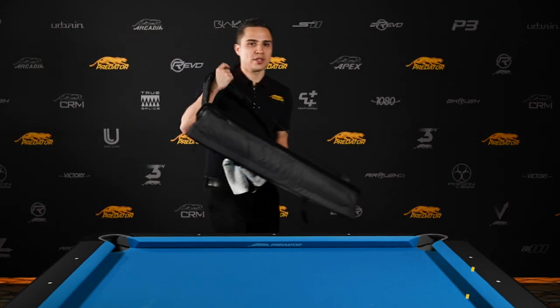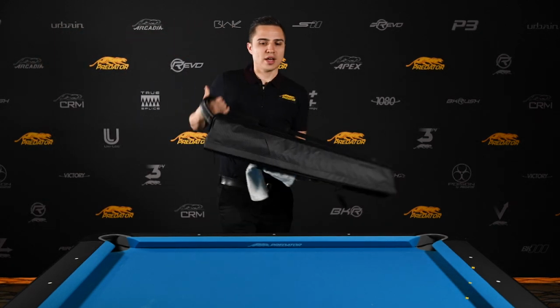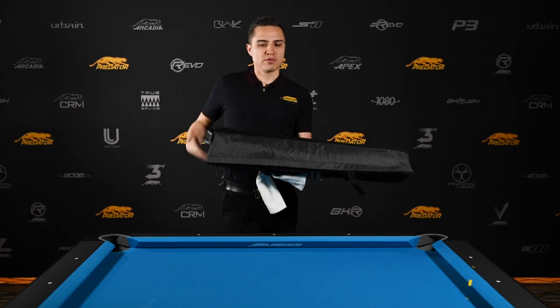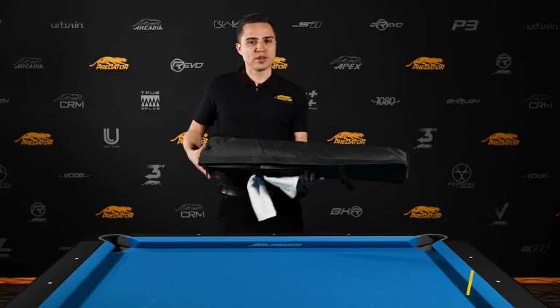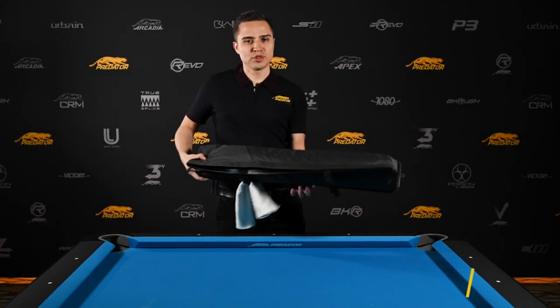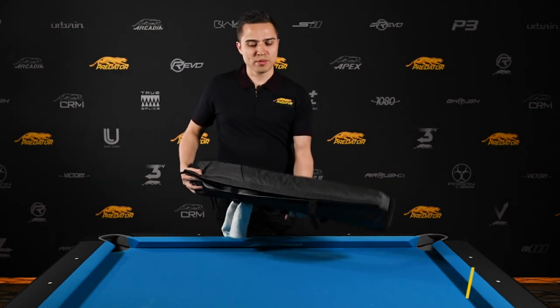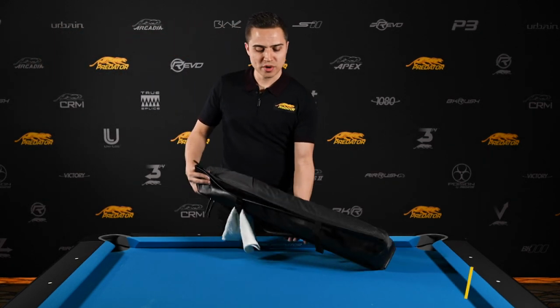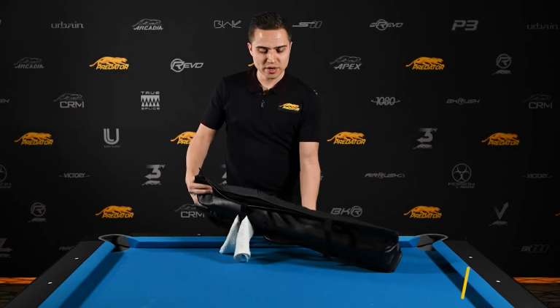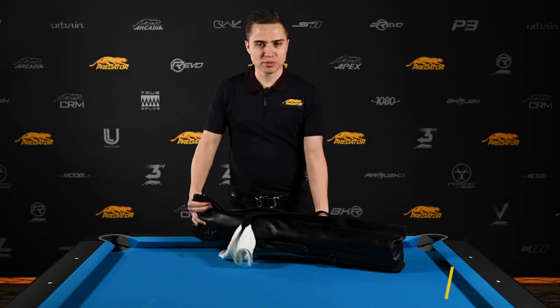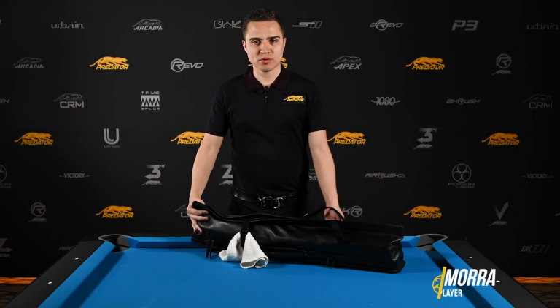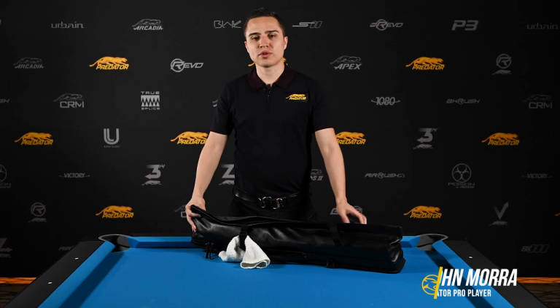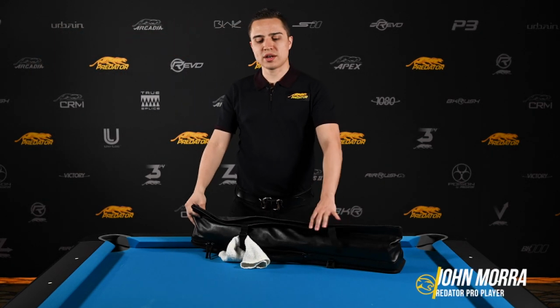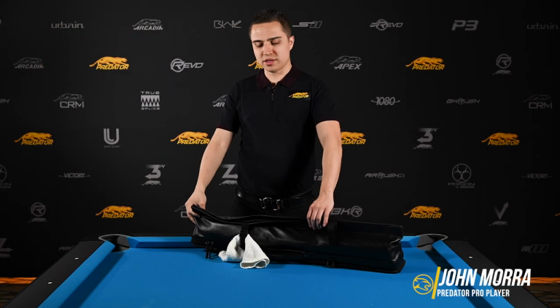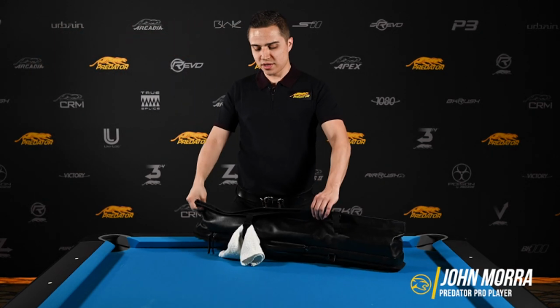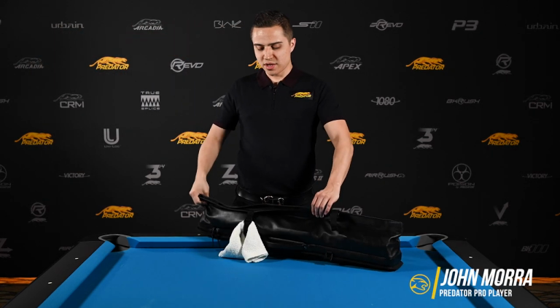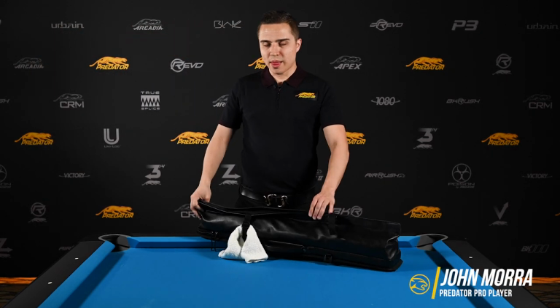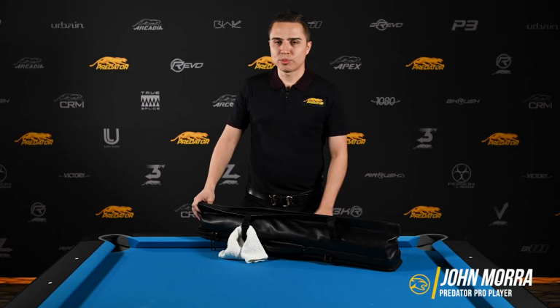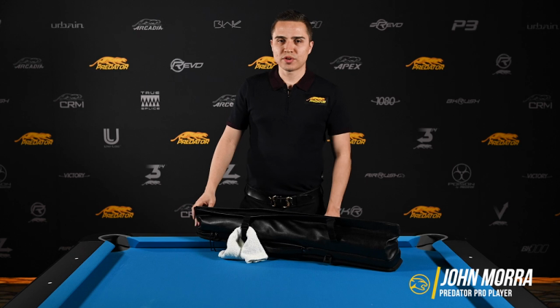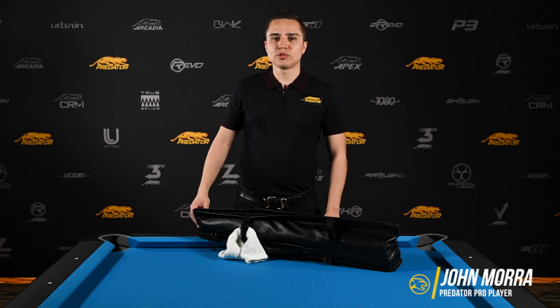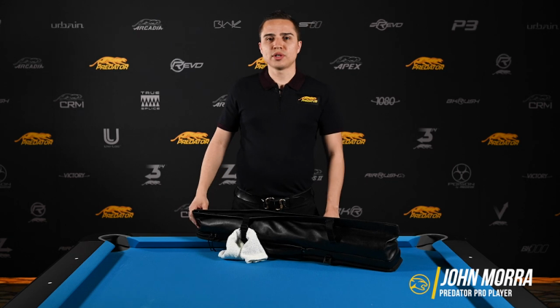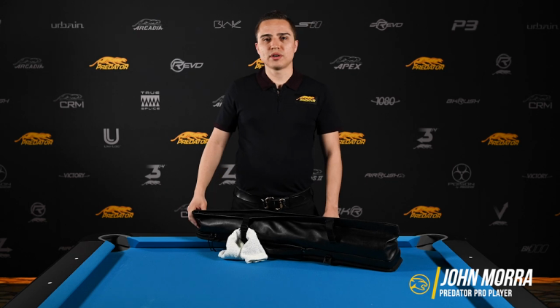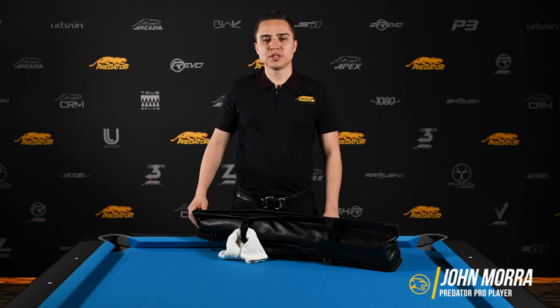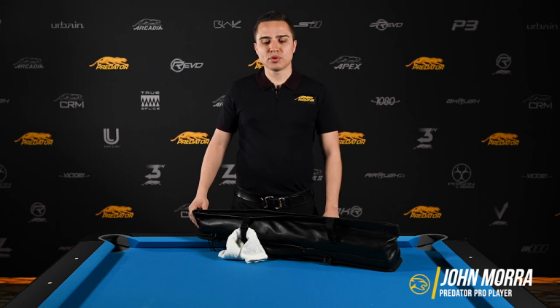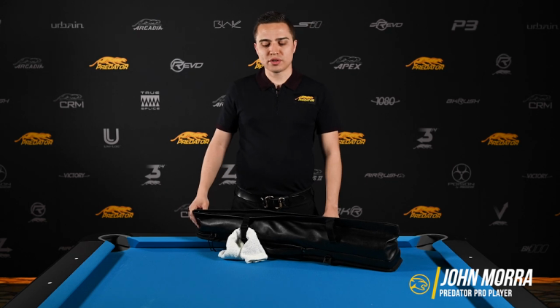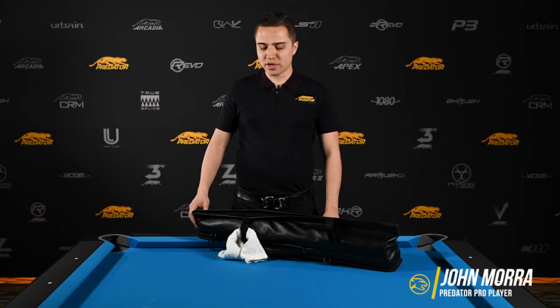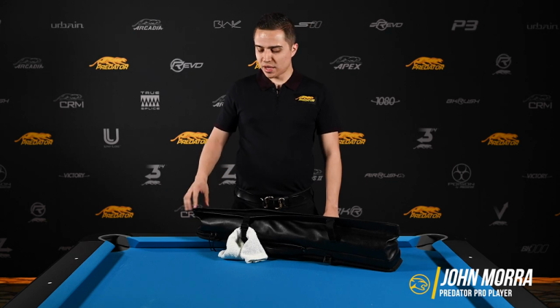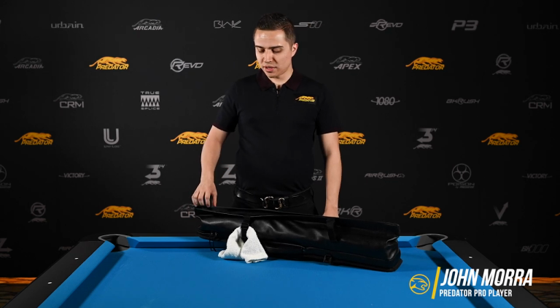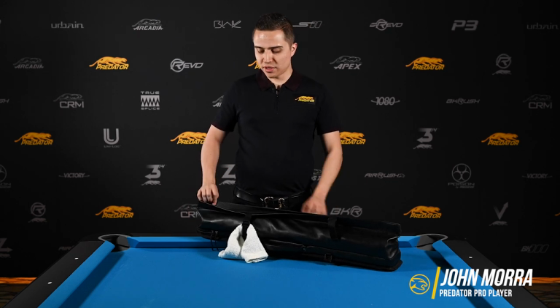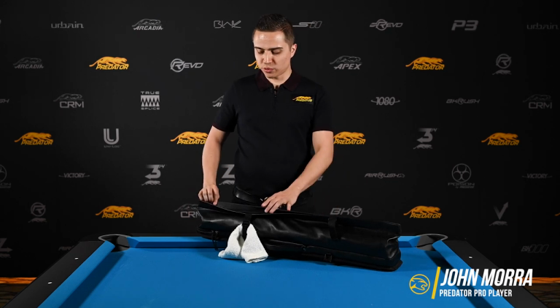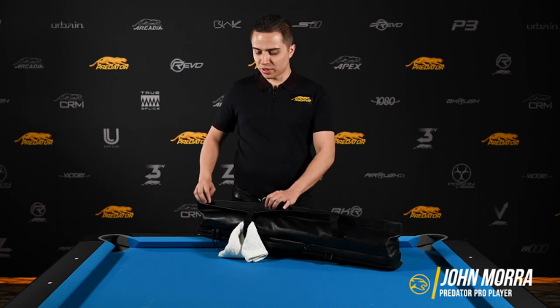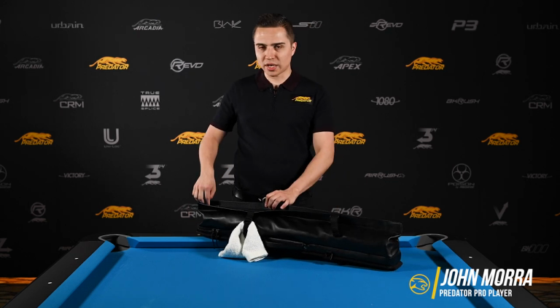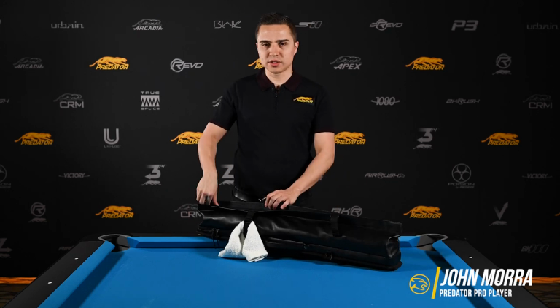Hi everyone, I'm John Mora. I'm from Toronto, Canada. I'm a professional player on Team Predator and here's what's in my case.